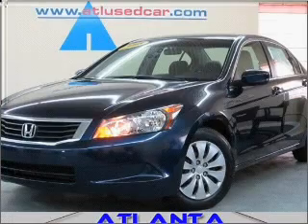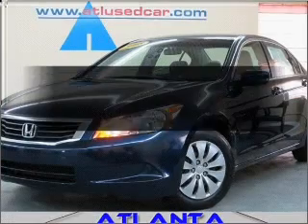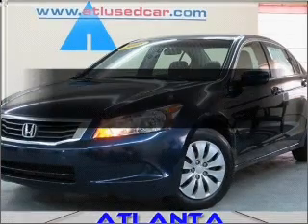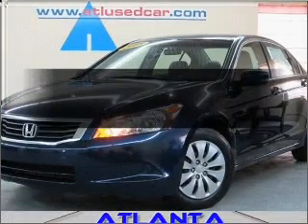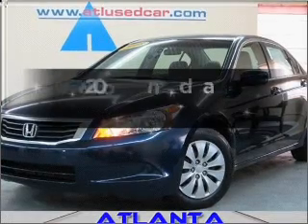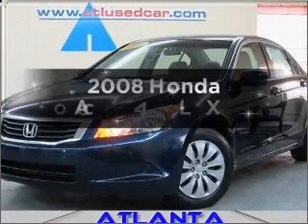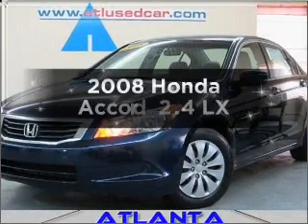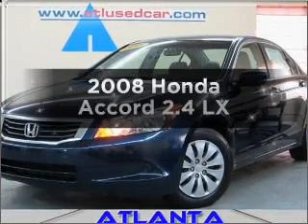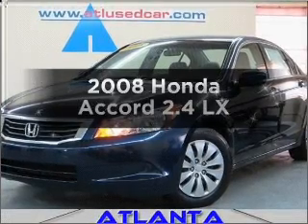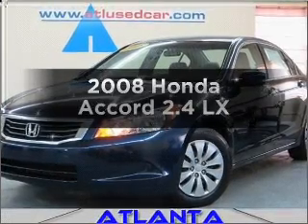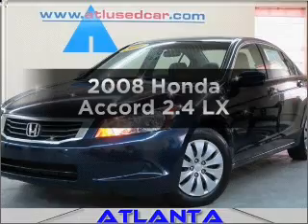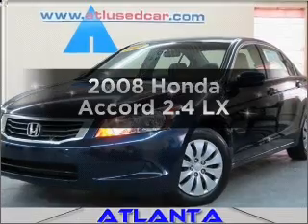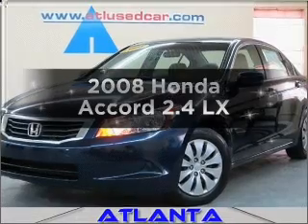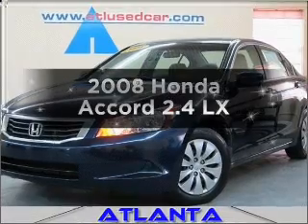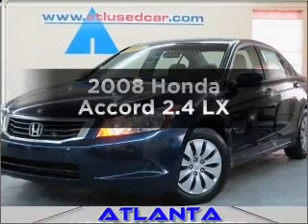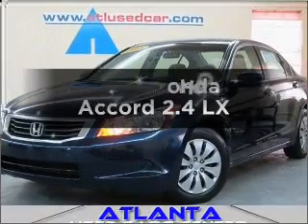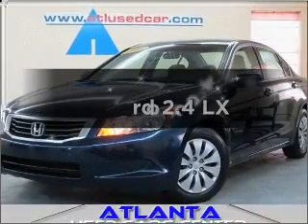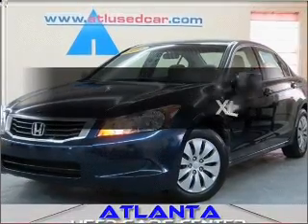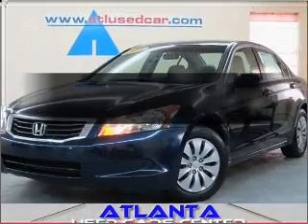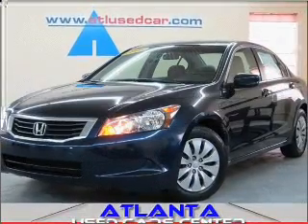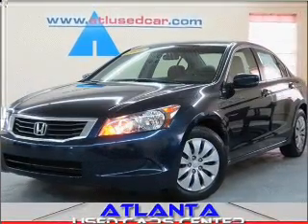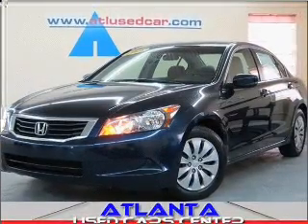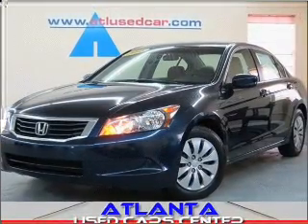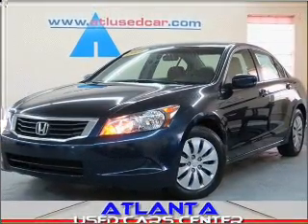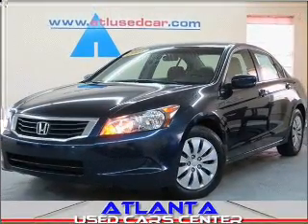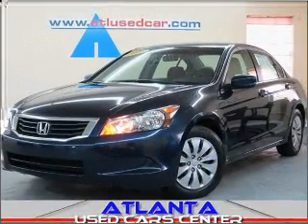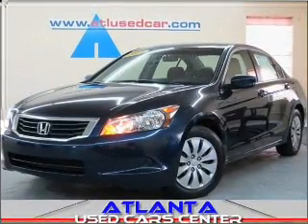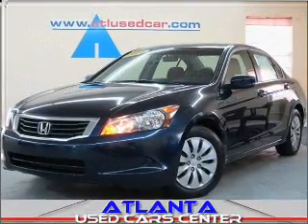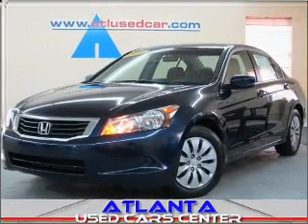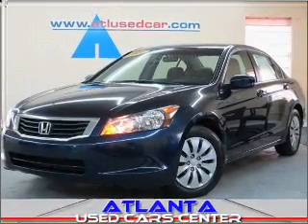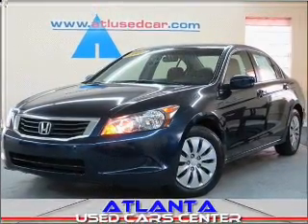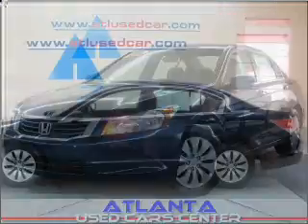Check out this 2008 Honda Accord. Travel the roads in style and comfort in this great vehicle.